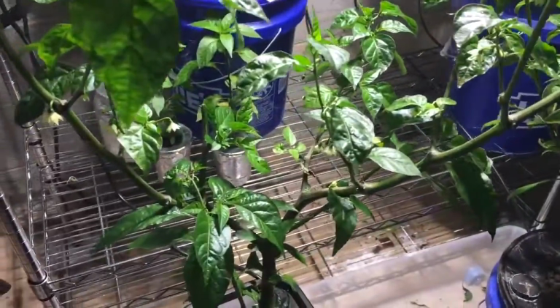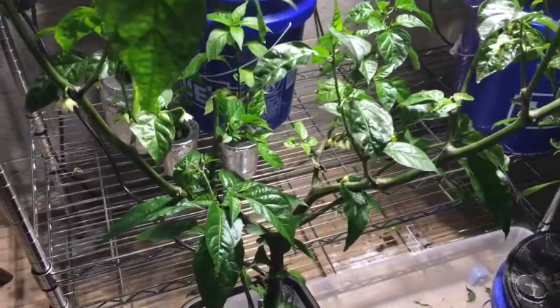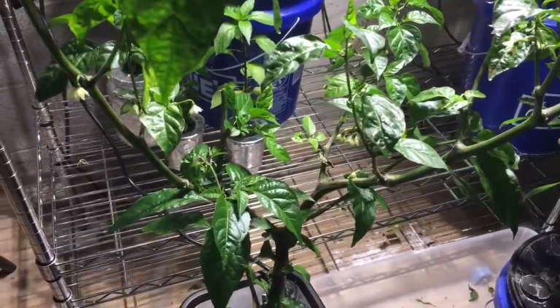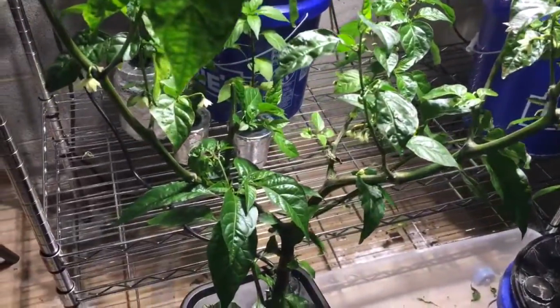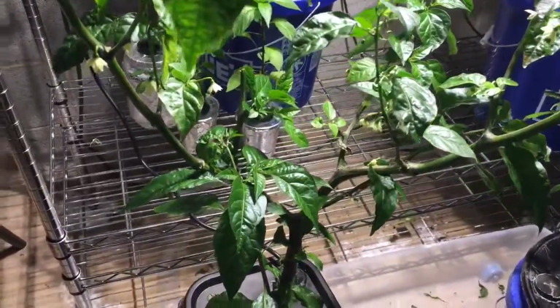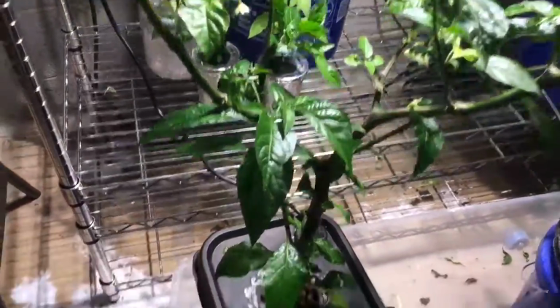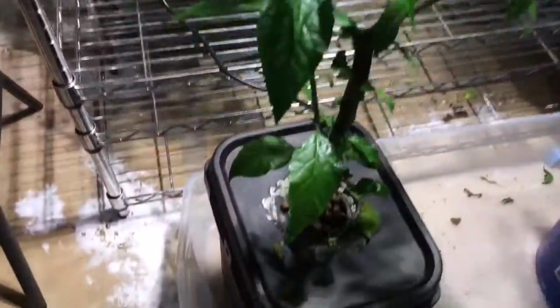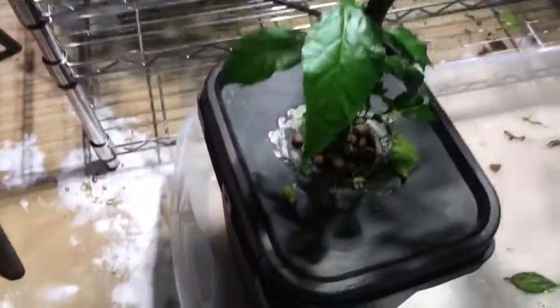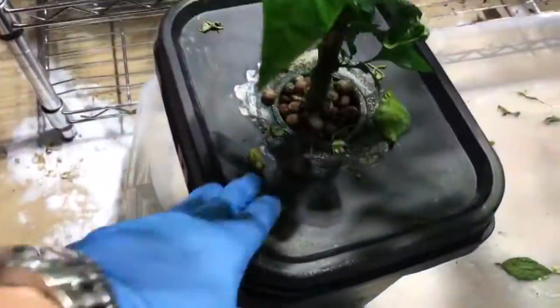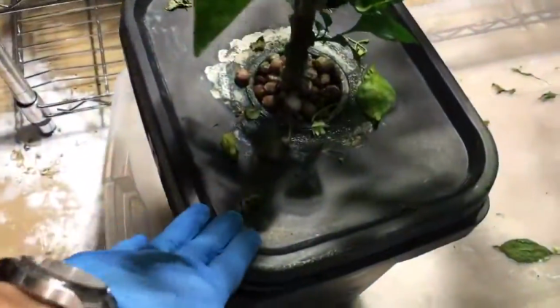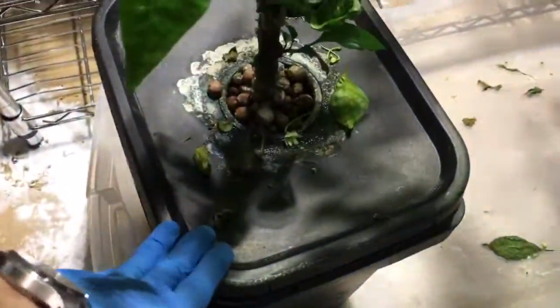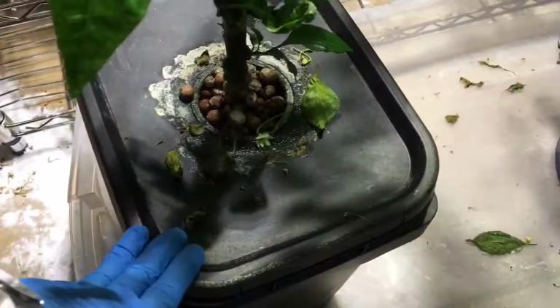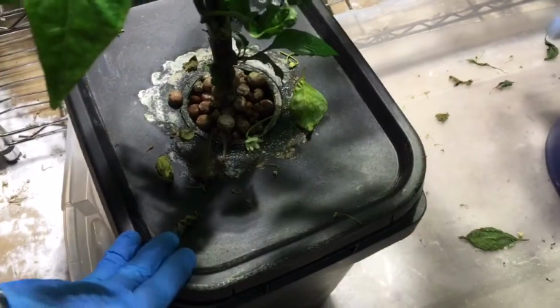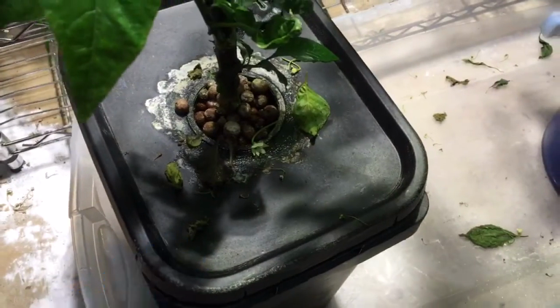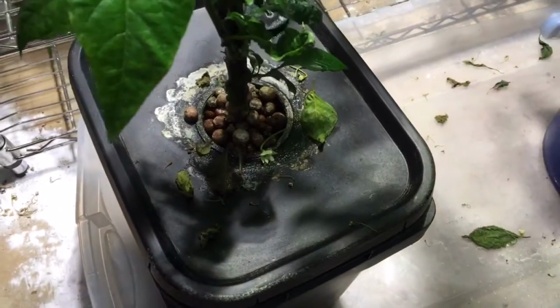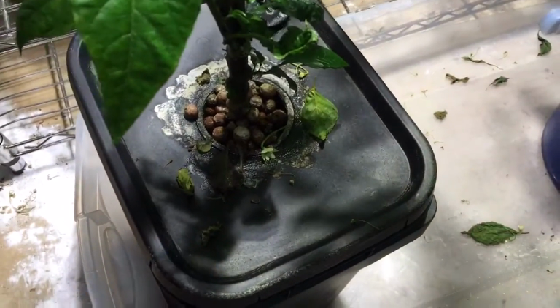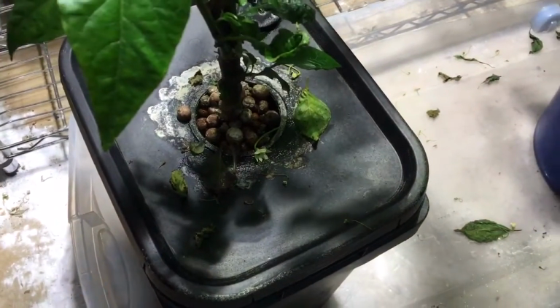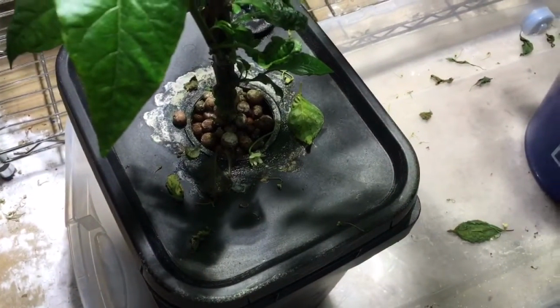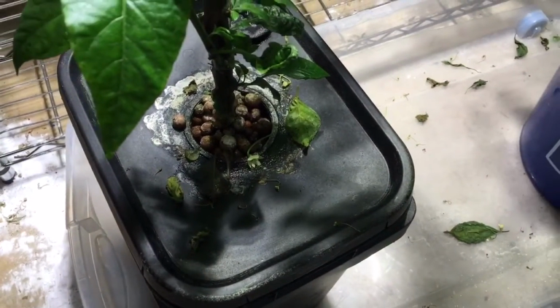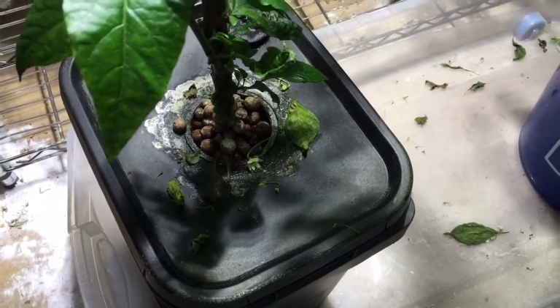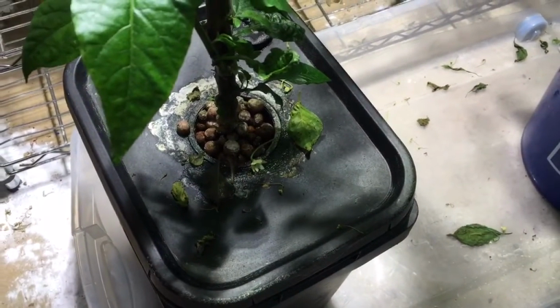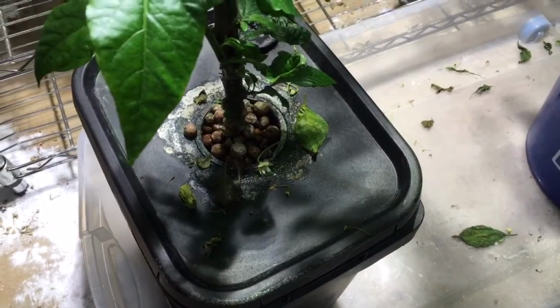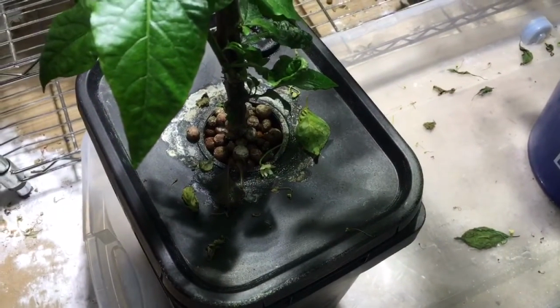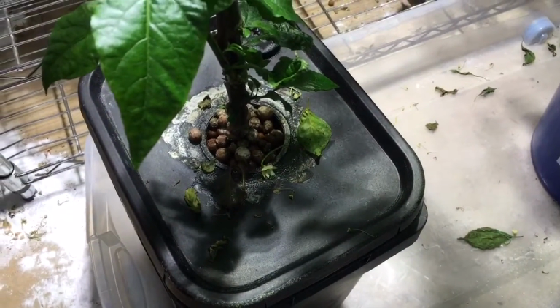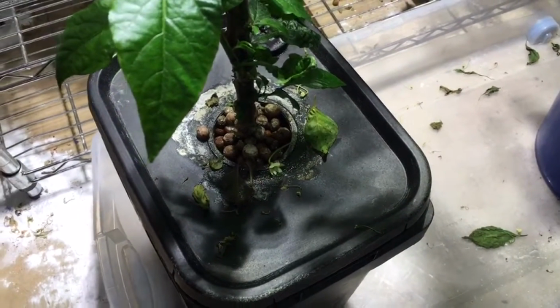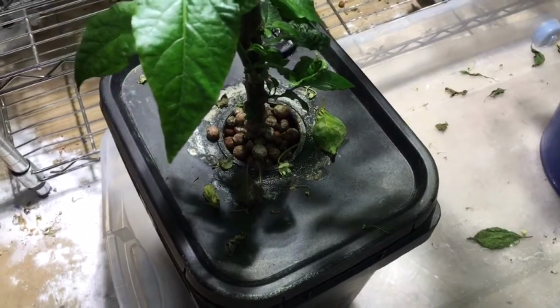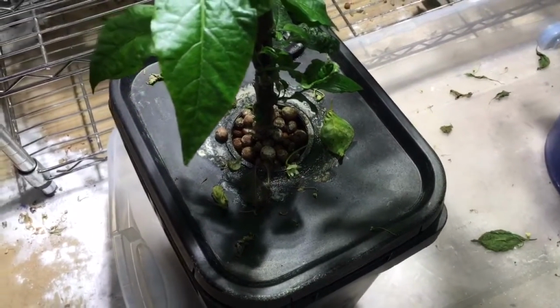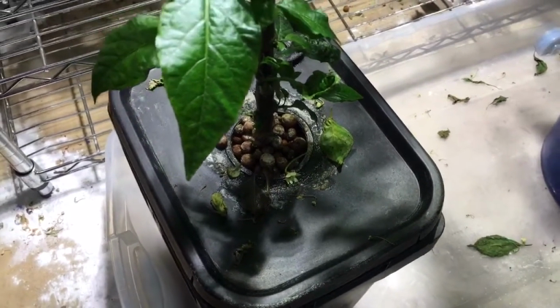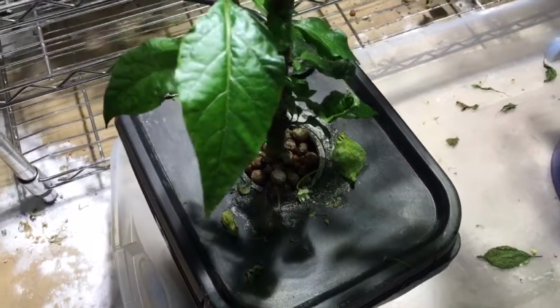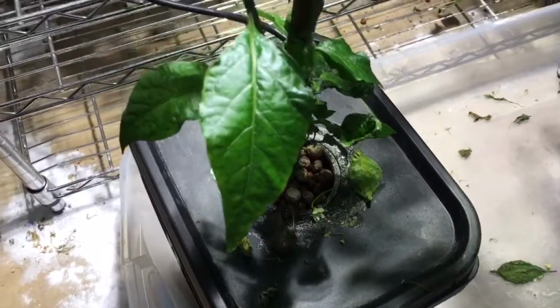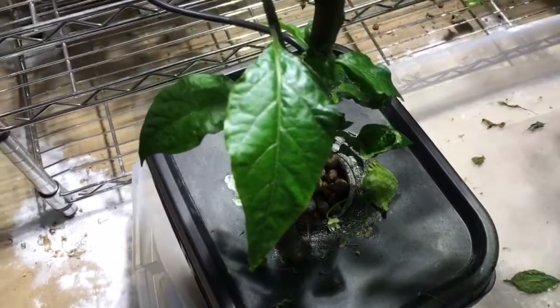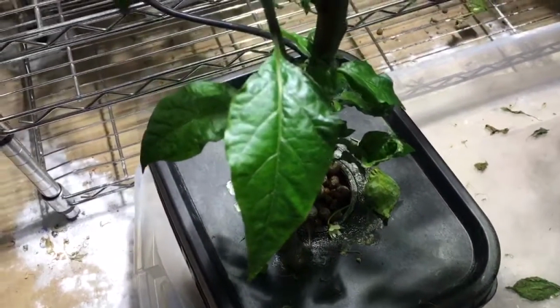I haven't peeked at the root since I changed this out, so it's going to take a little peek underneath and show you what these look like. Let me turn the pump off.